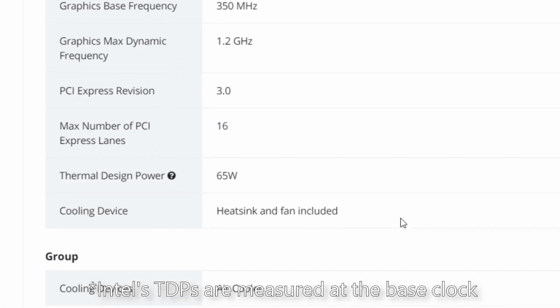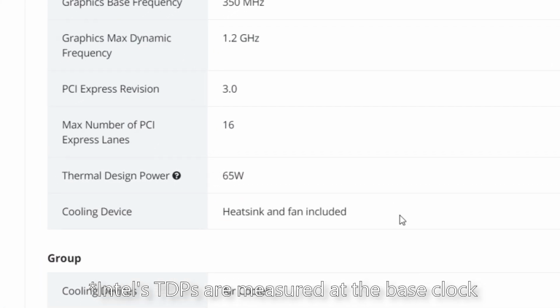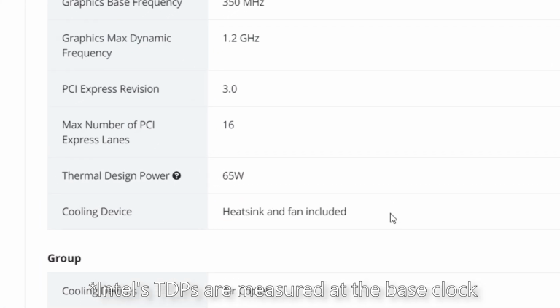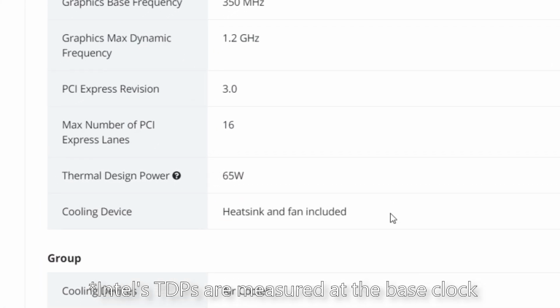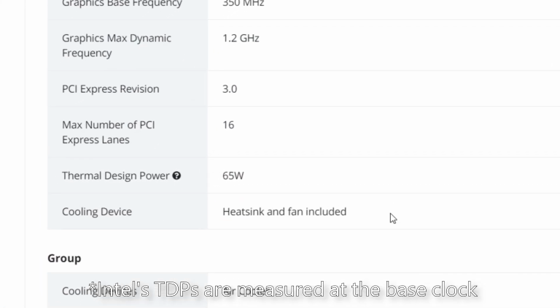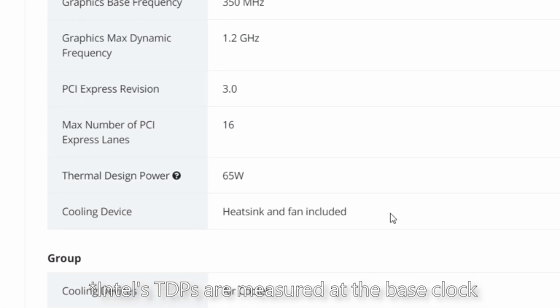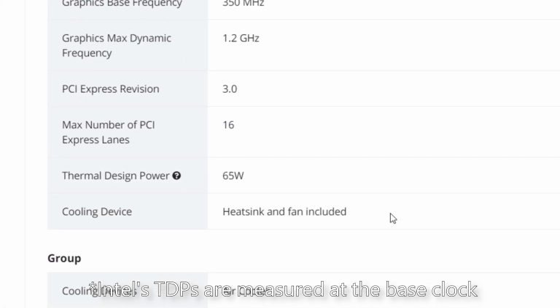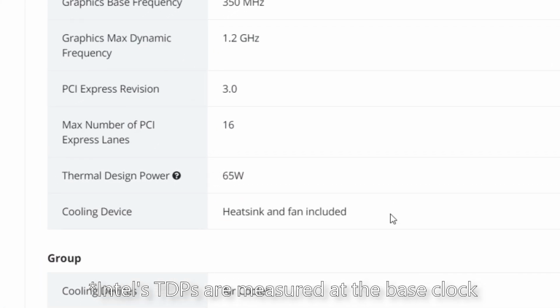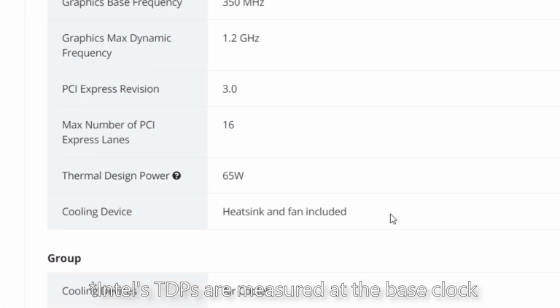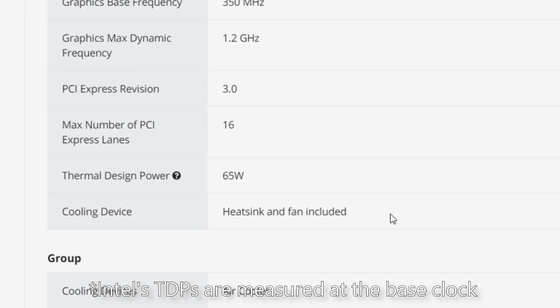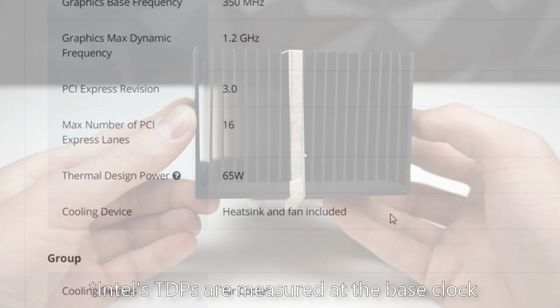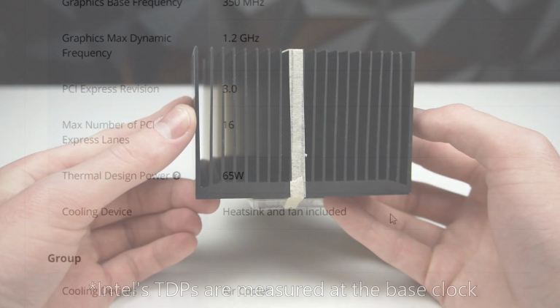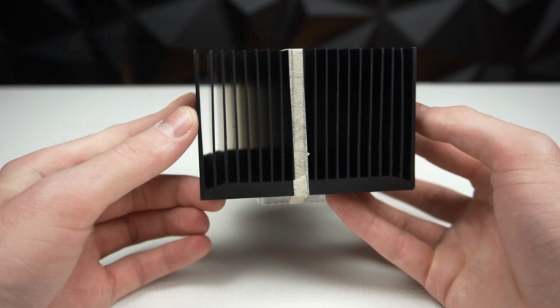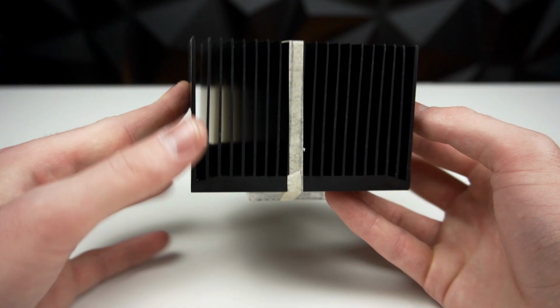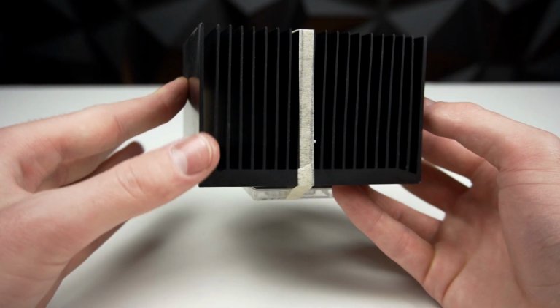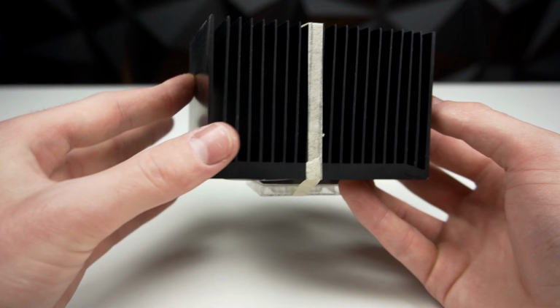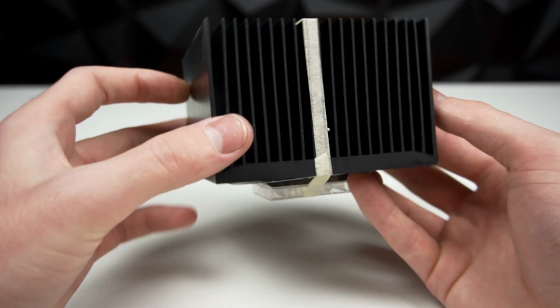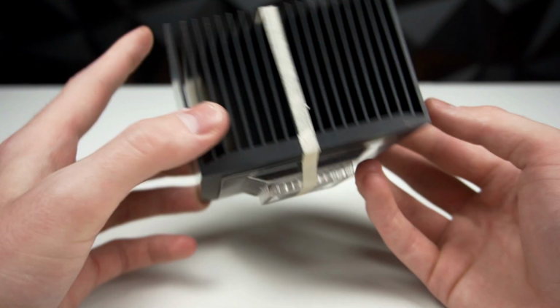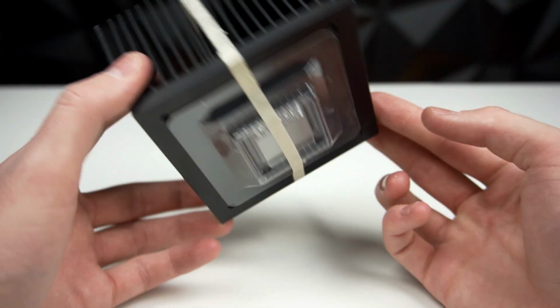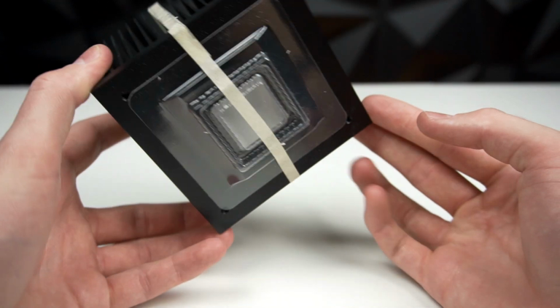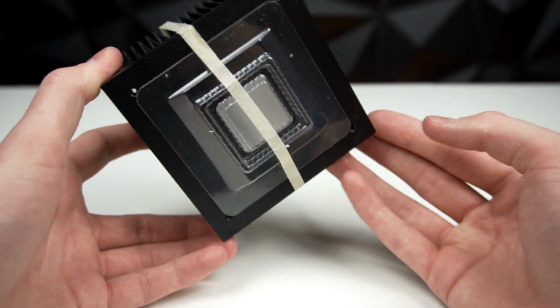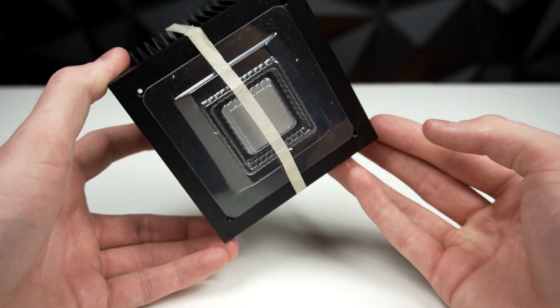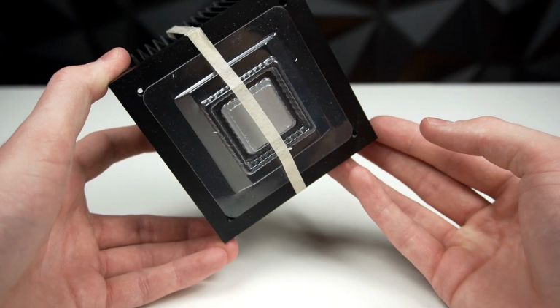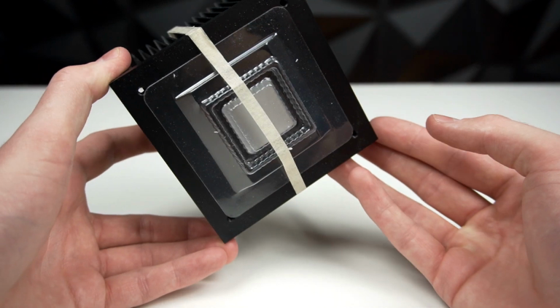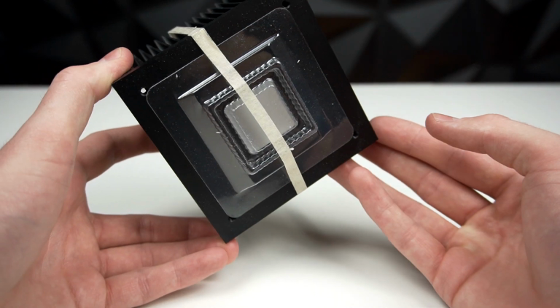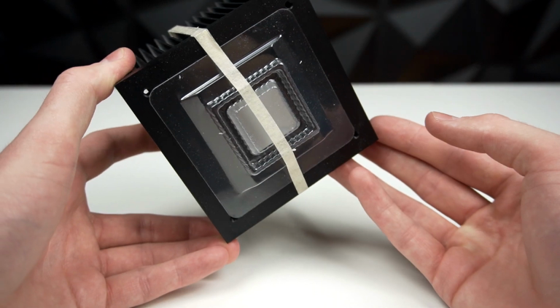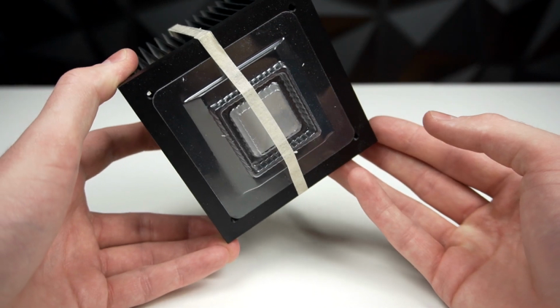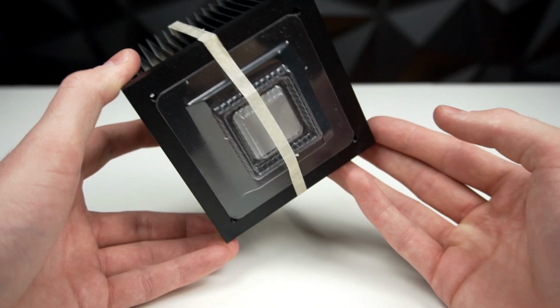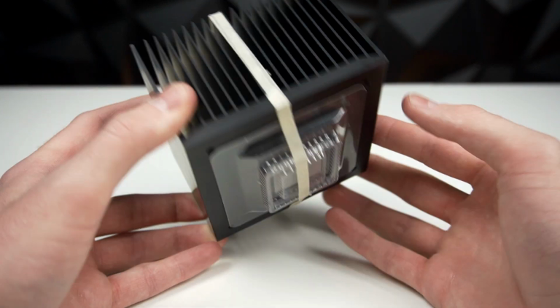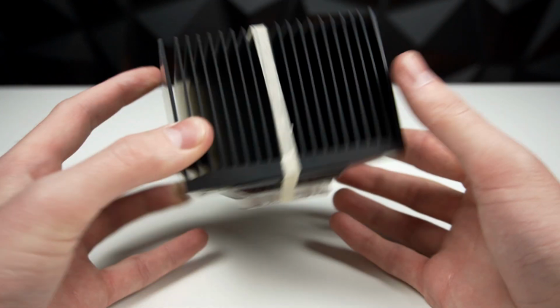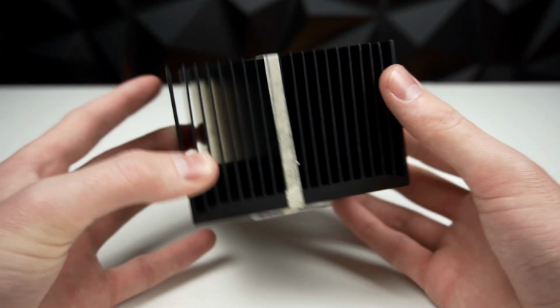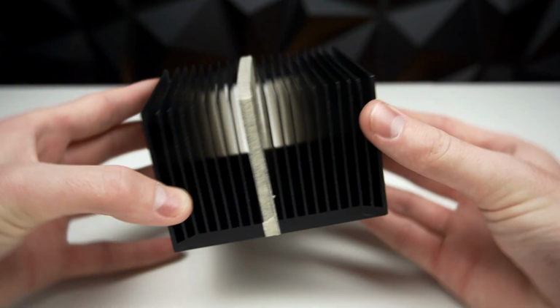We're going to dive deep and see the real capabilities of this passive cooler, but first a word from the sponsor.